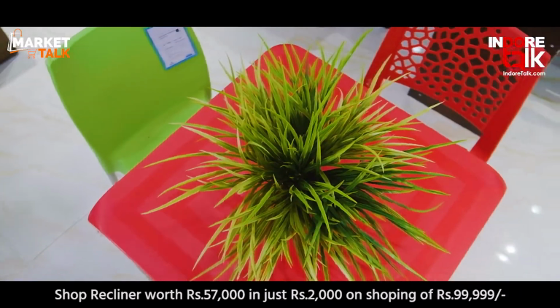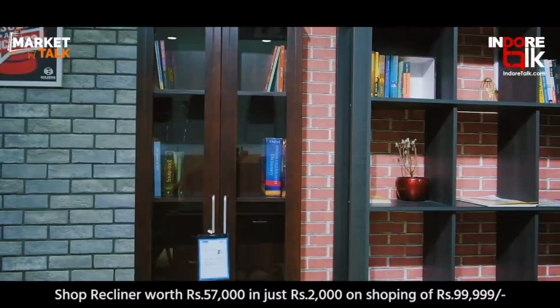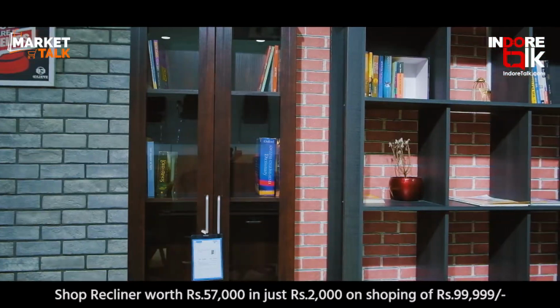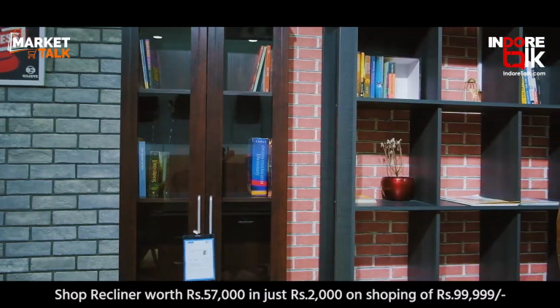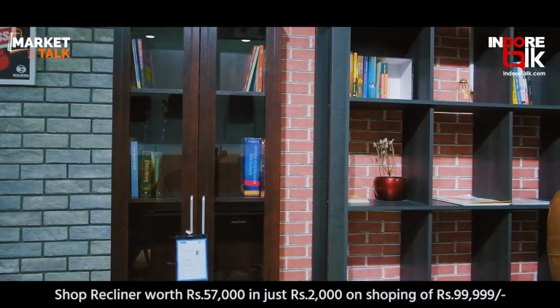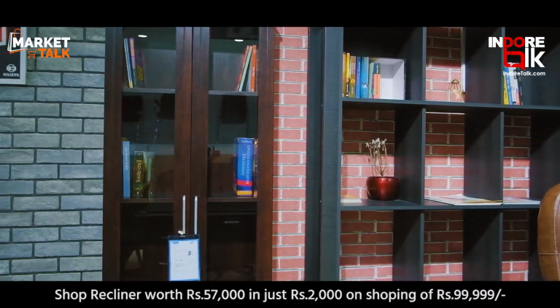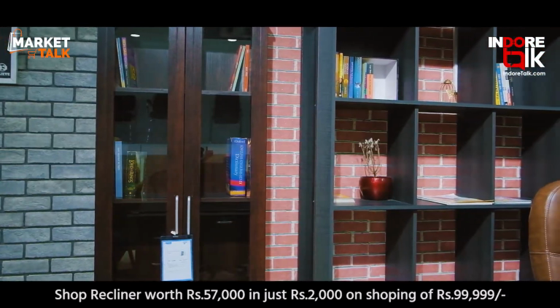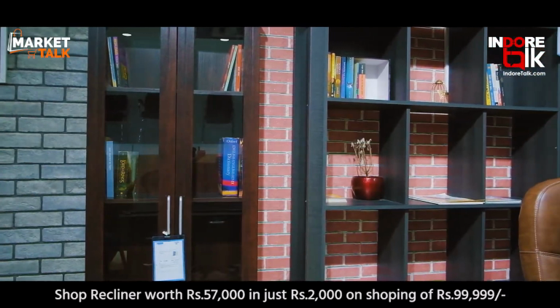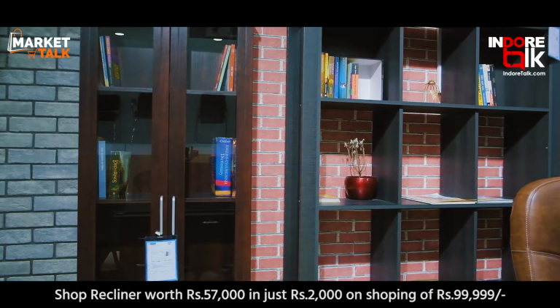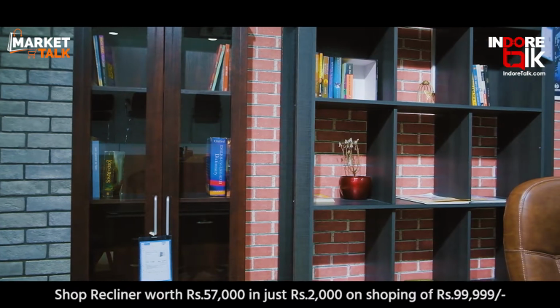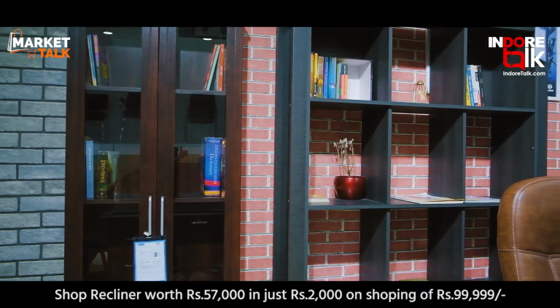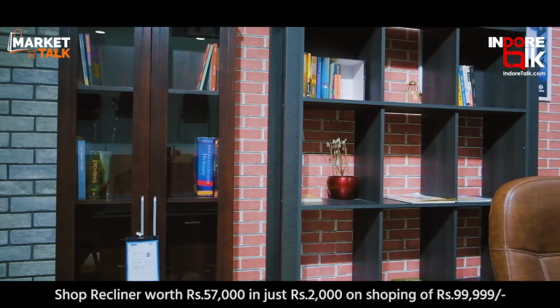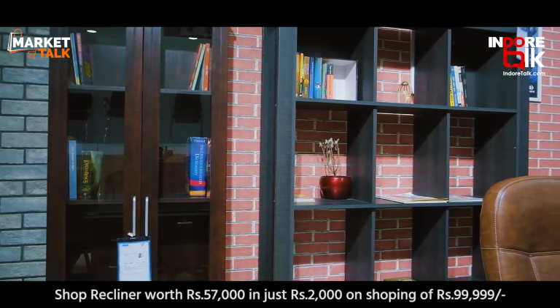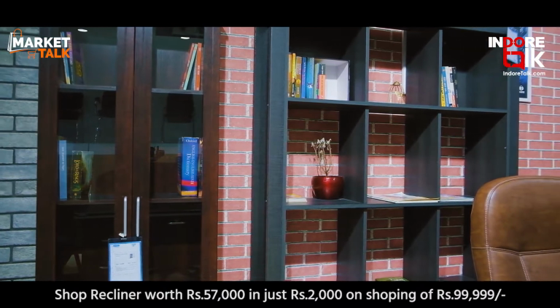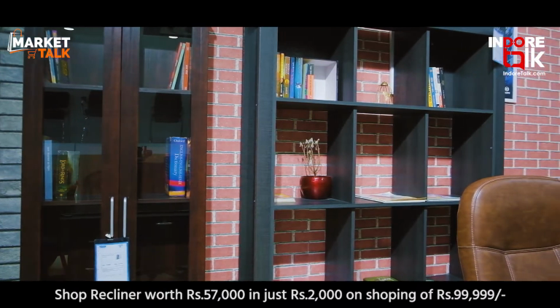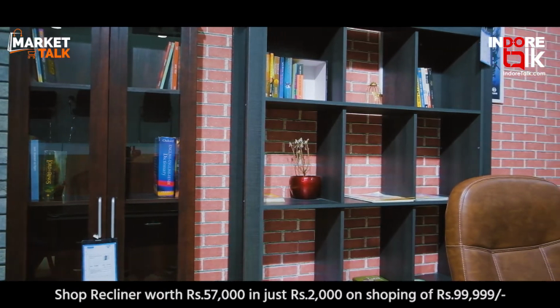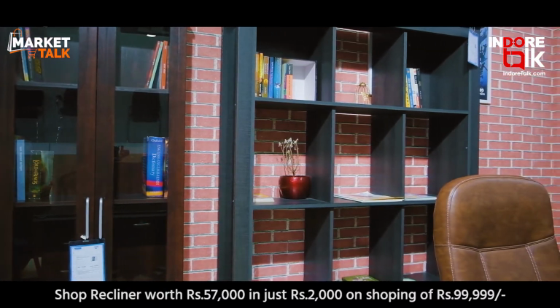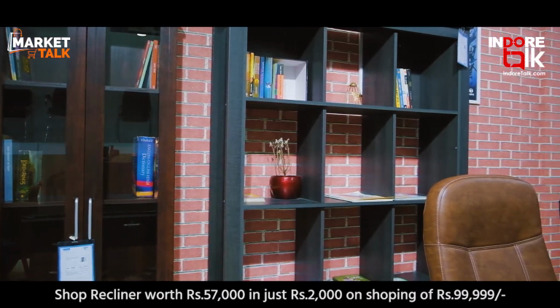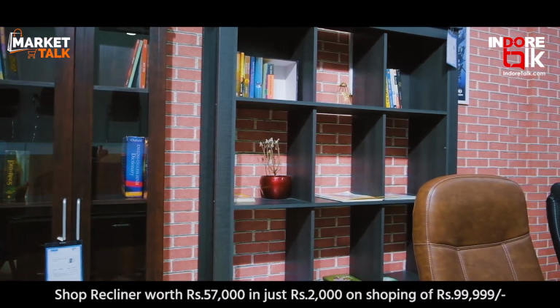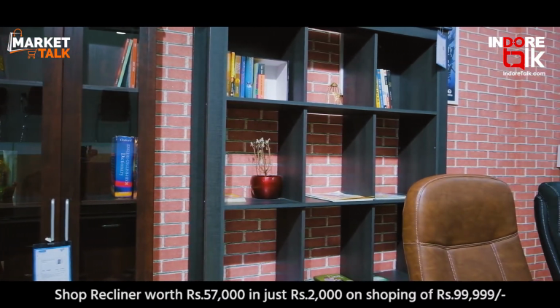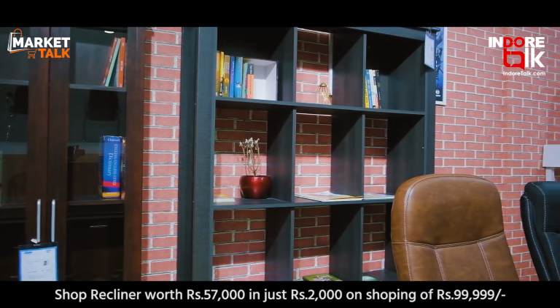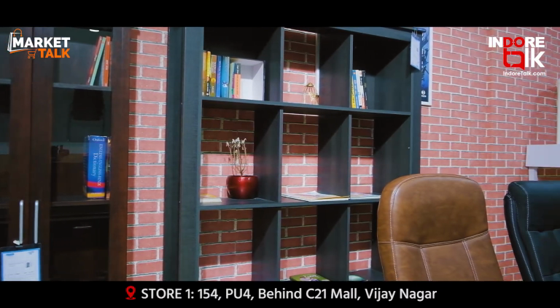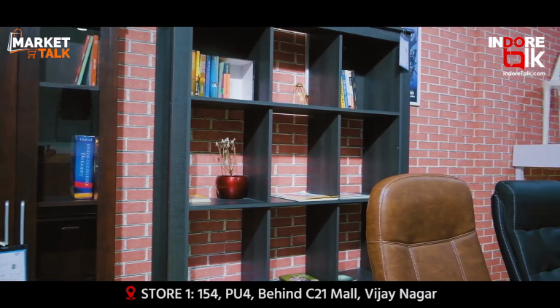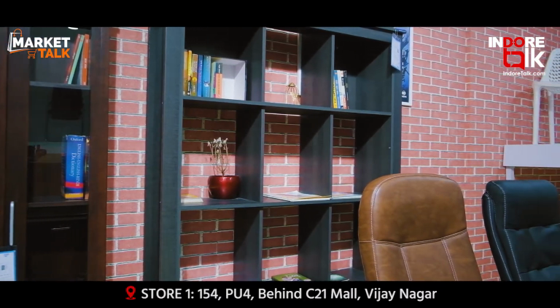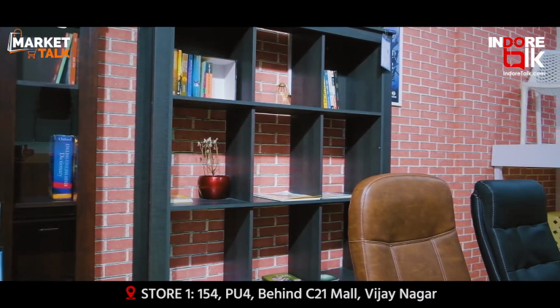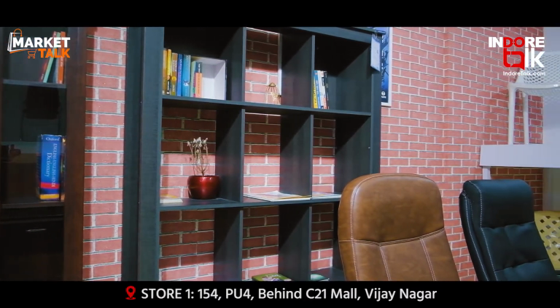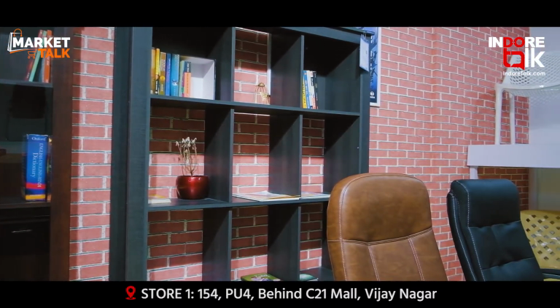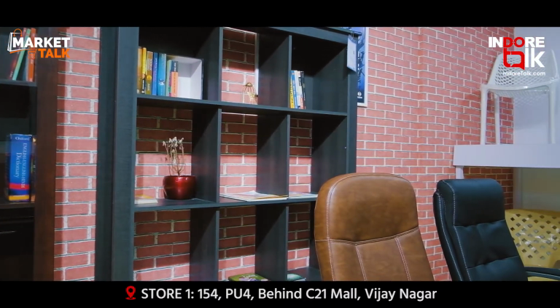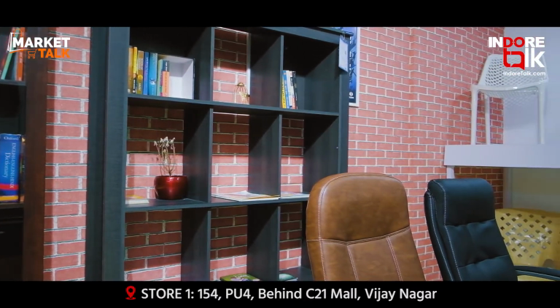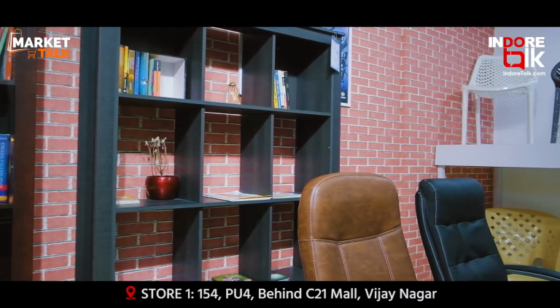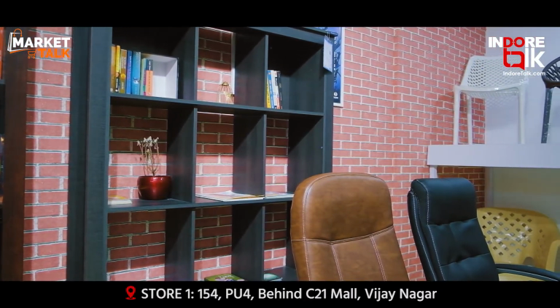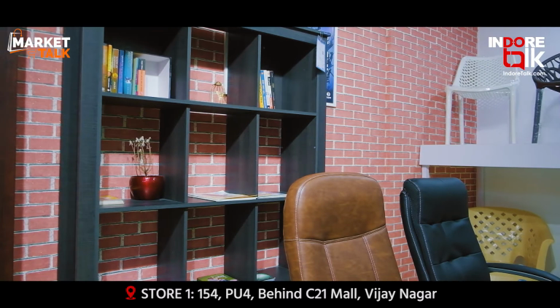Nilkamal Furniture has a variety of designs of bookshelves that can give your home library the ultimate look and storage options.